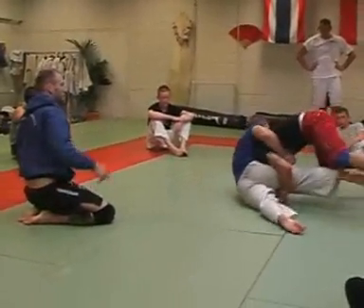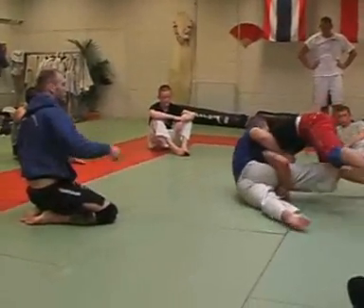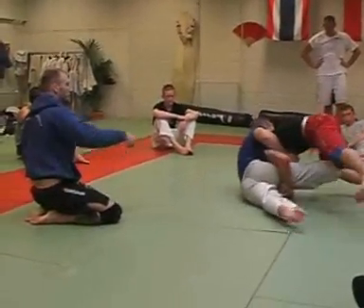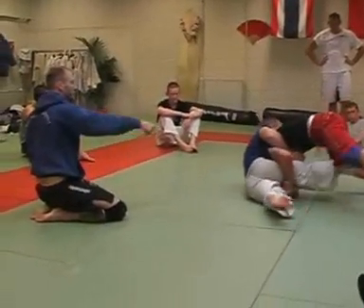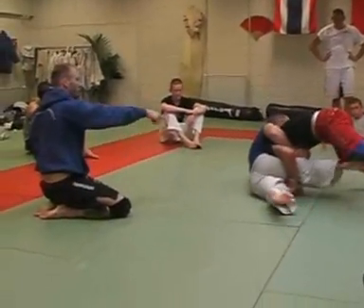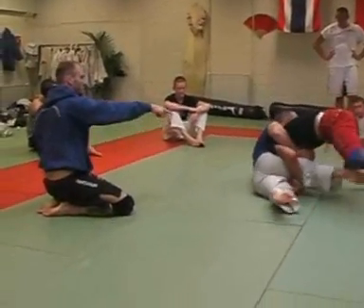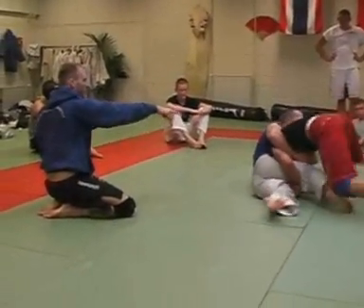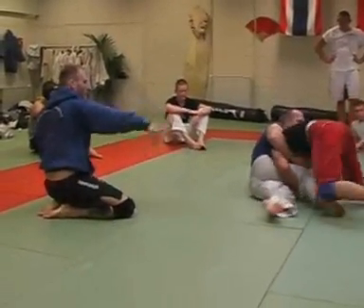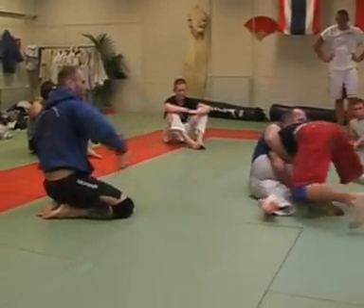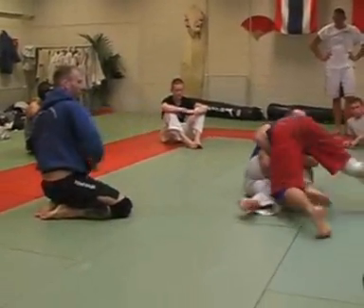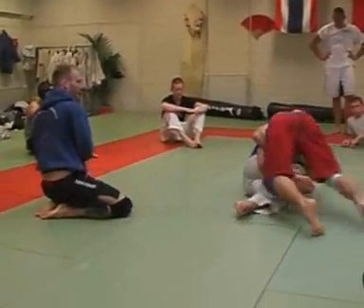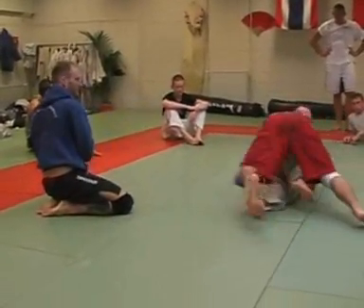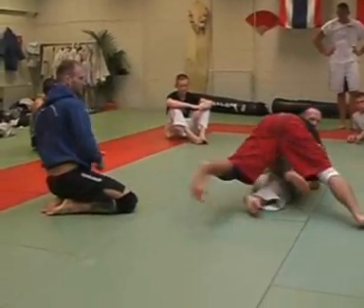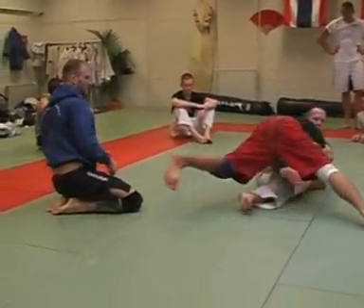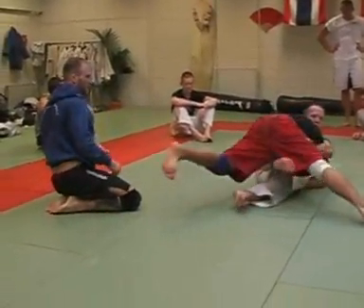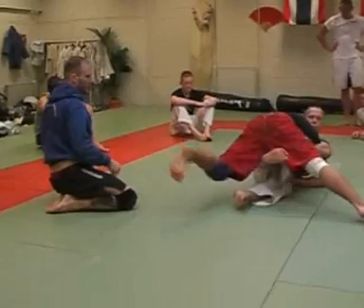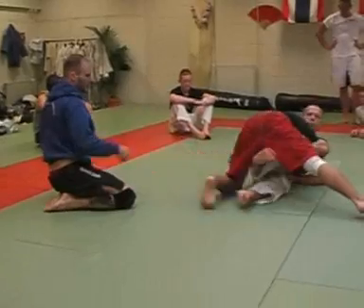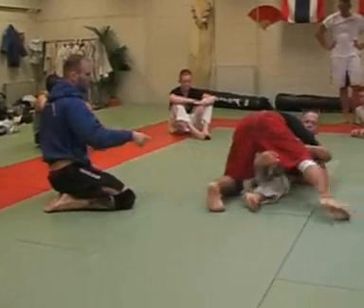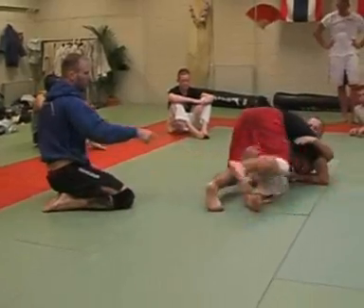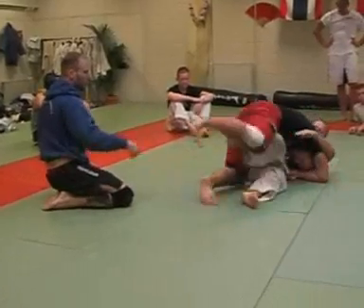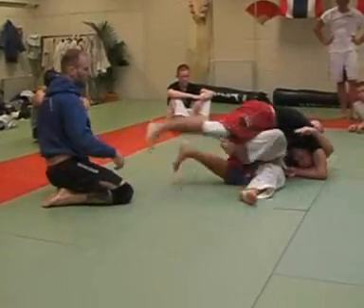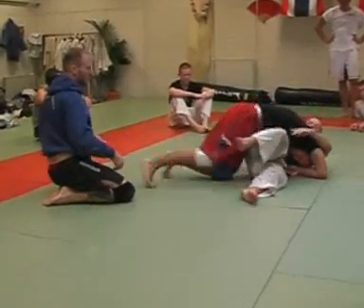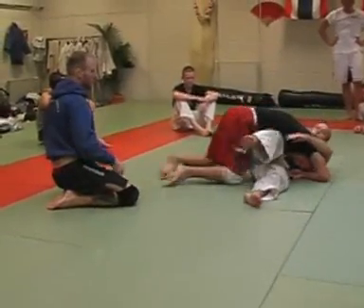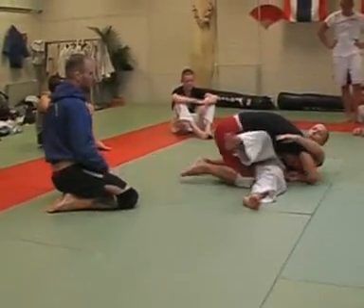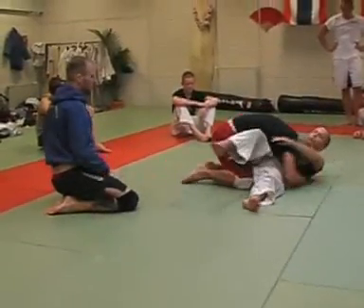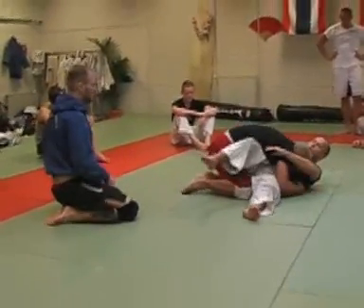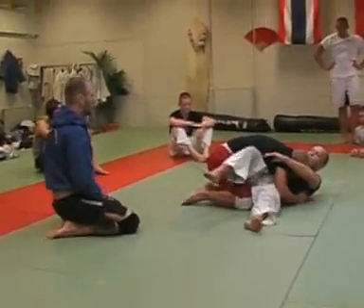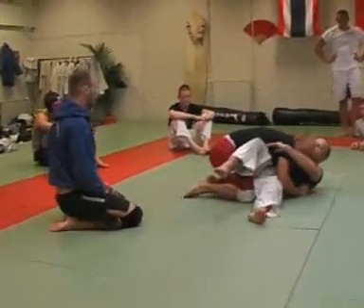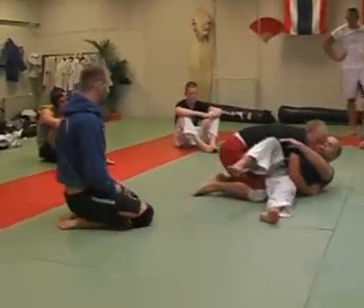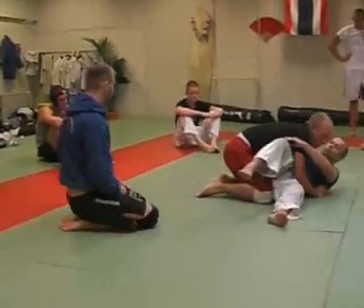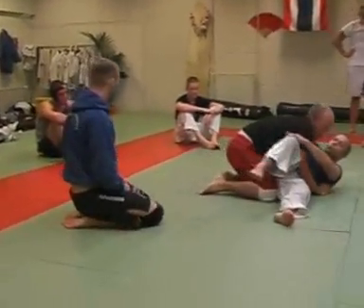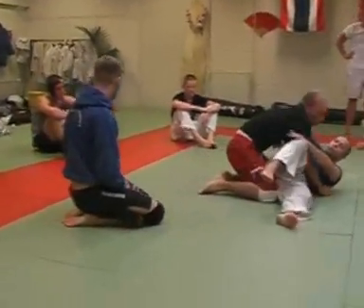Once he breaks them down, he's going to hop over his legs. Keep coming towards me — down. Perfect, just like that.